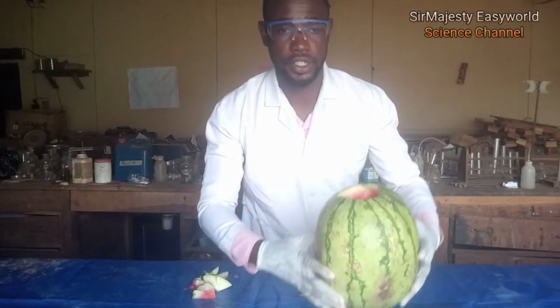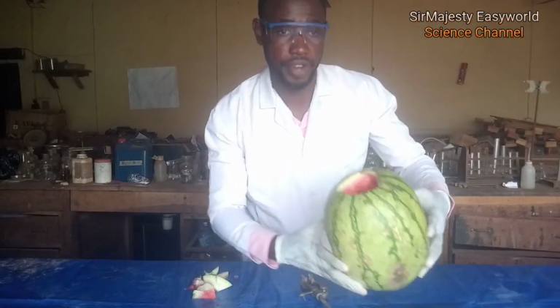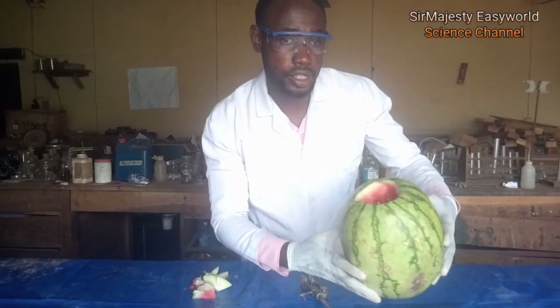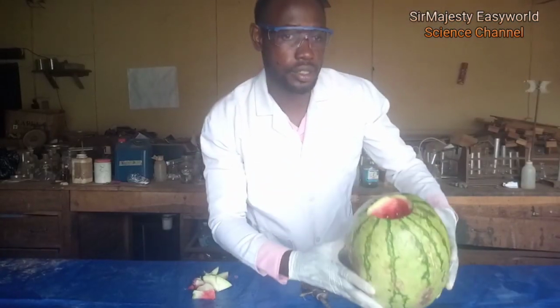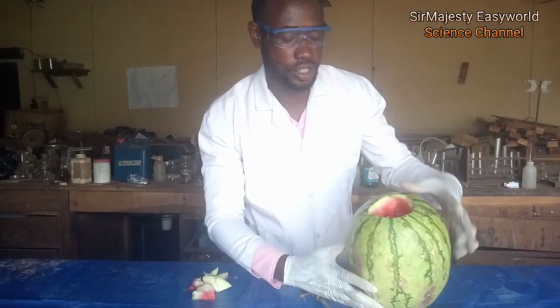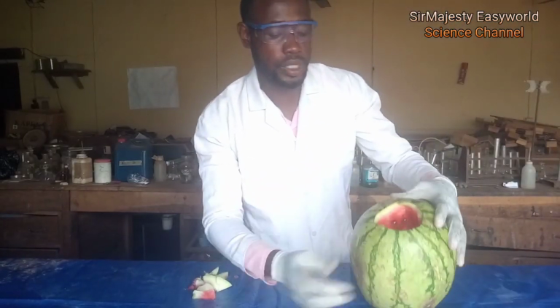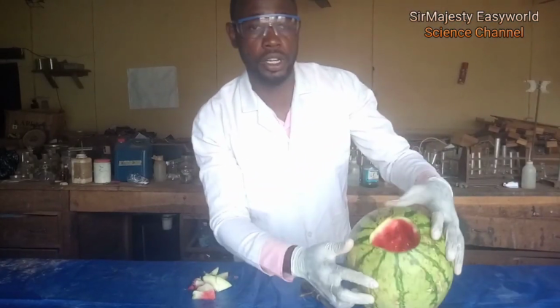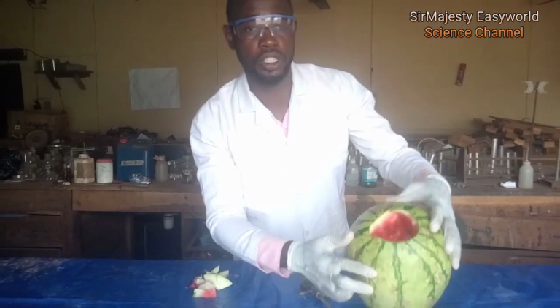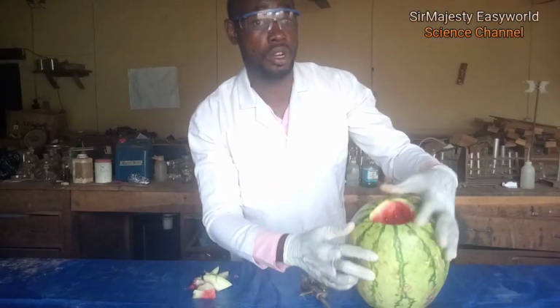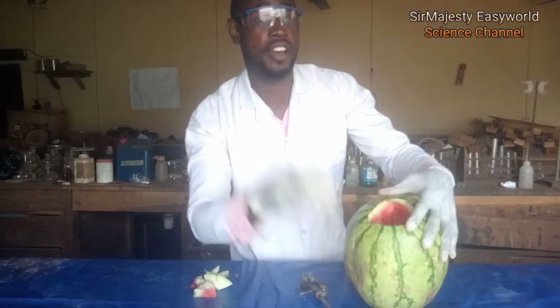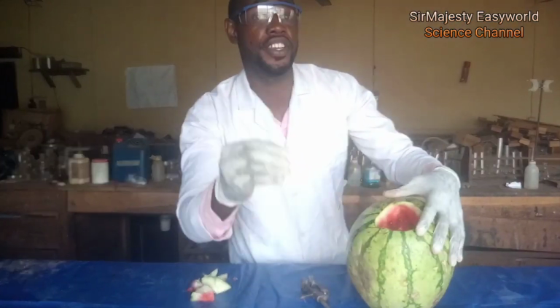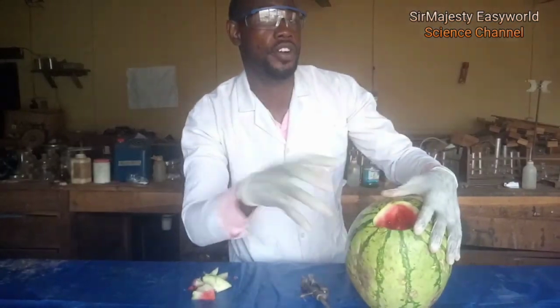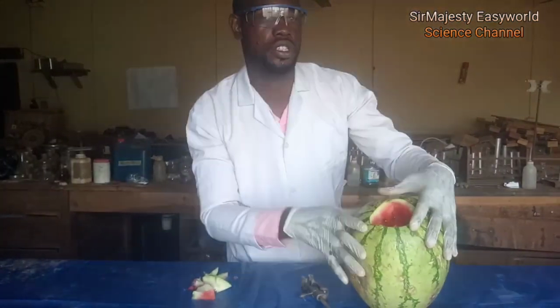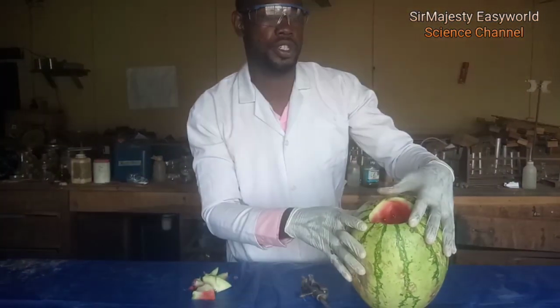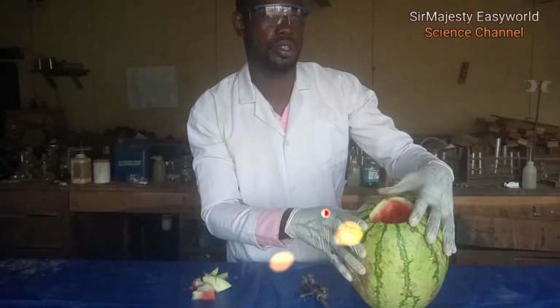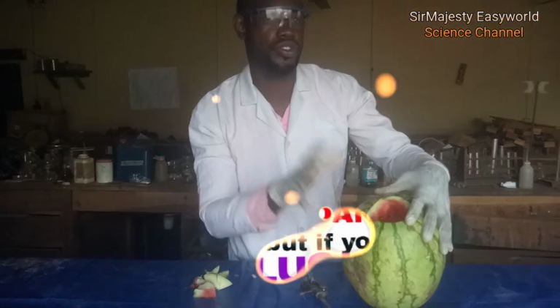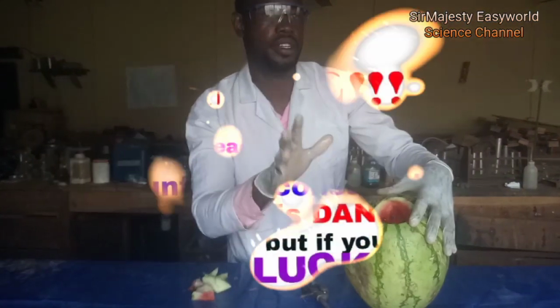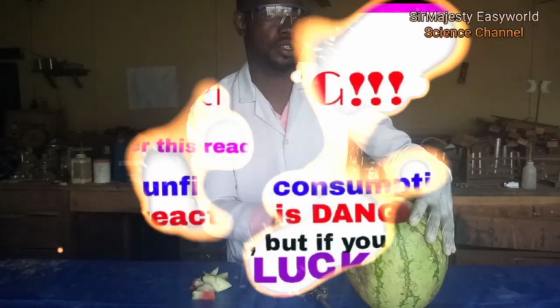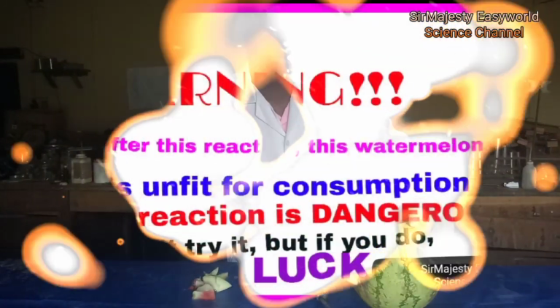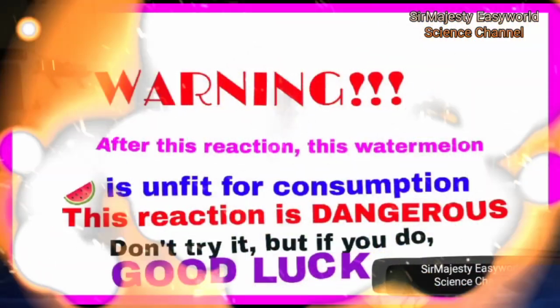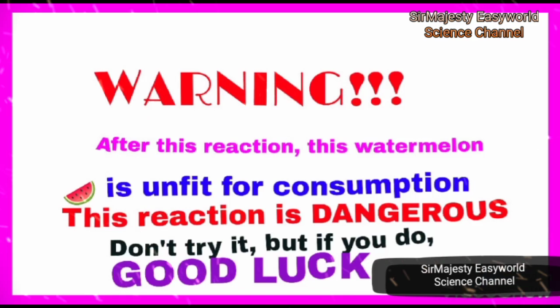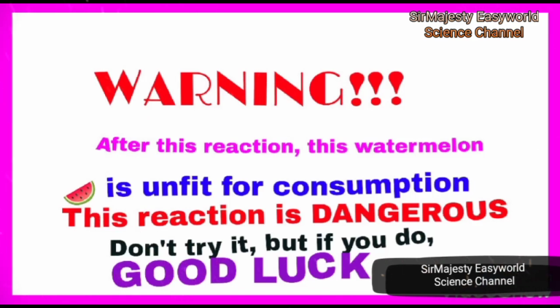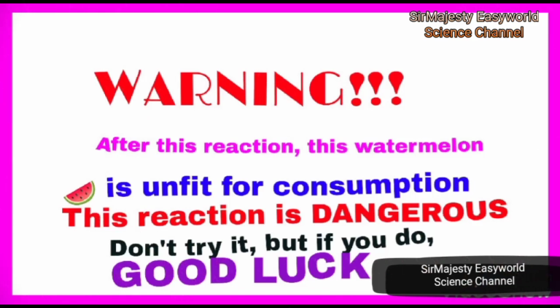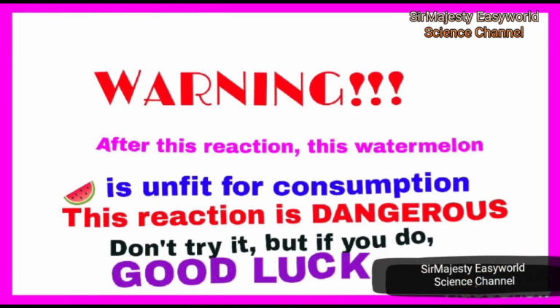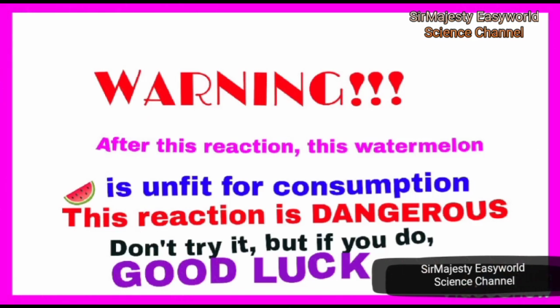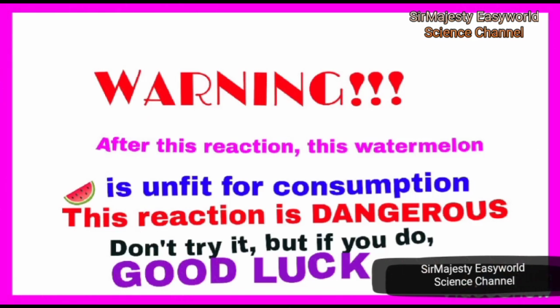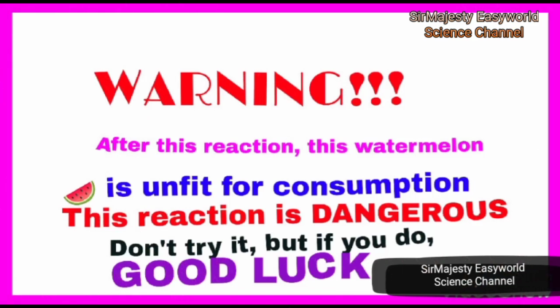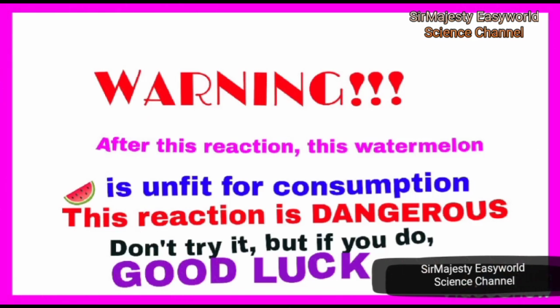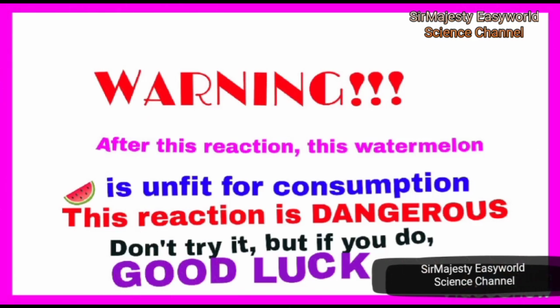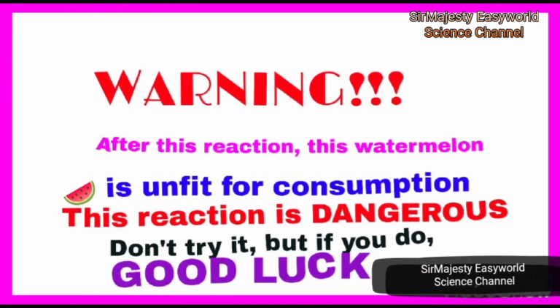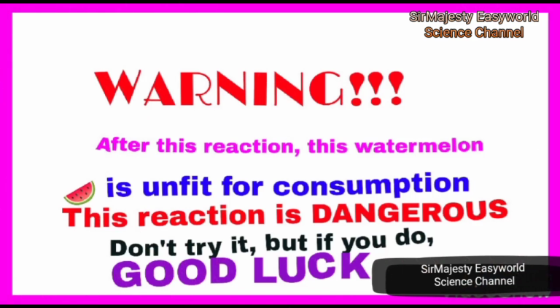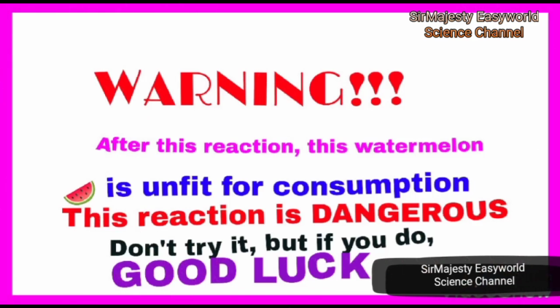After this reaction, this watermelon is no longer fit for consumption. Don't try it at home. But if you do, good luck. See you there.